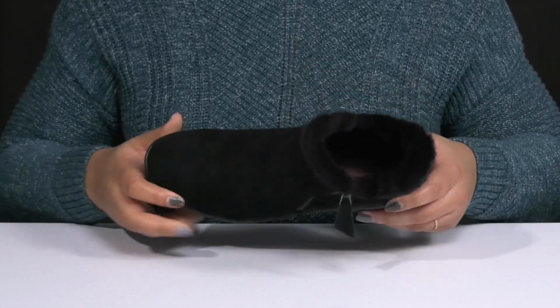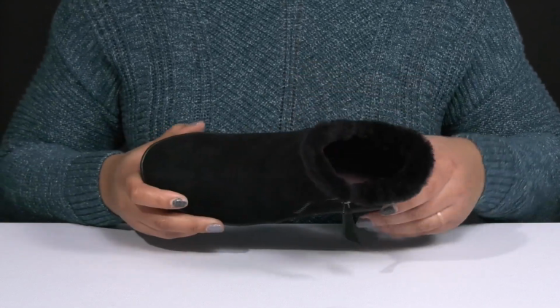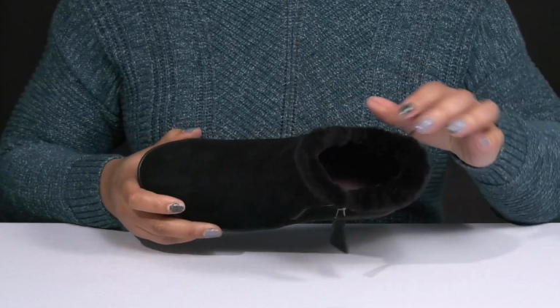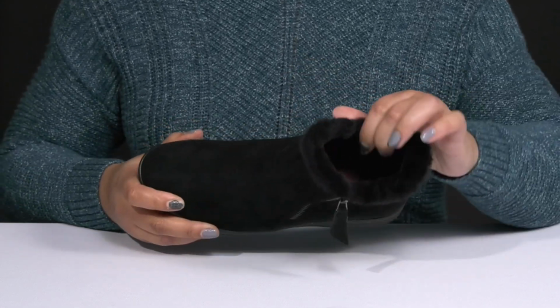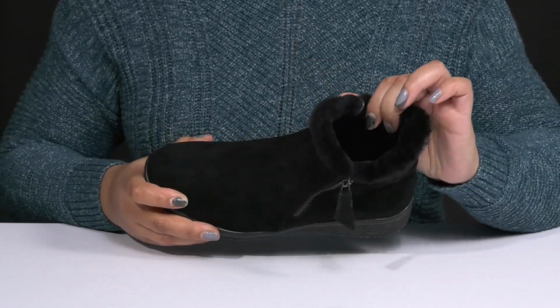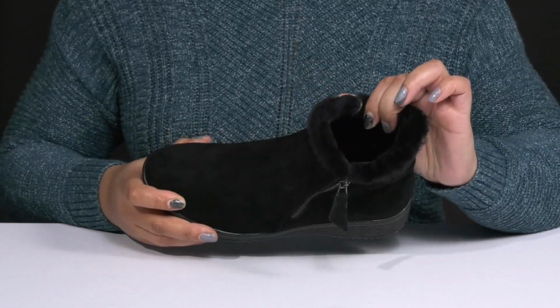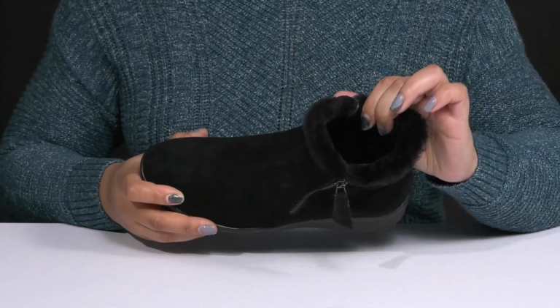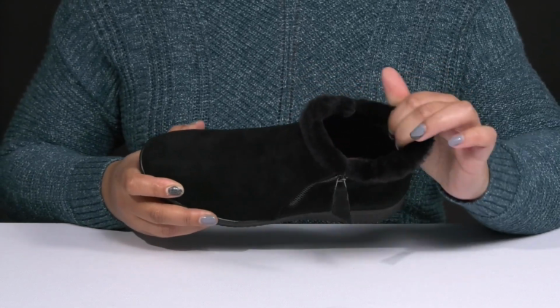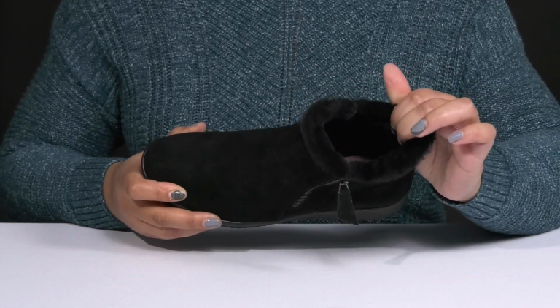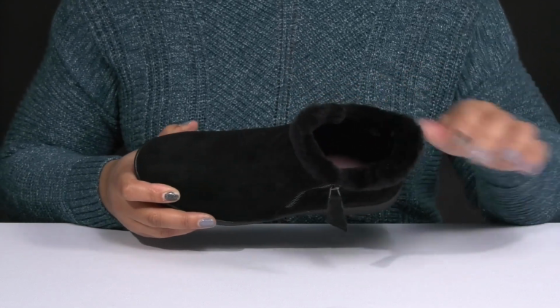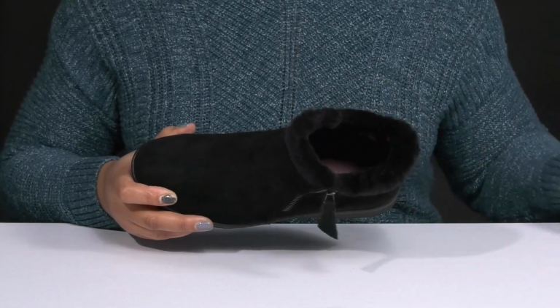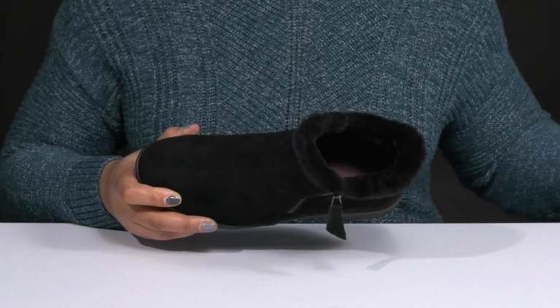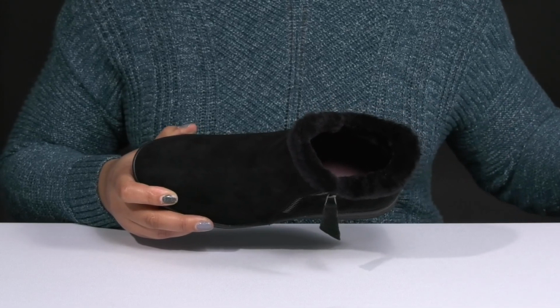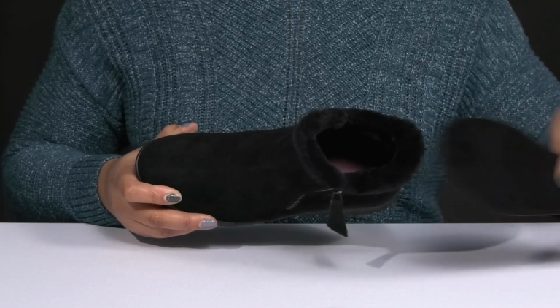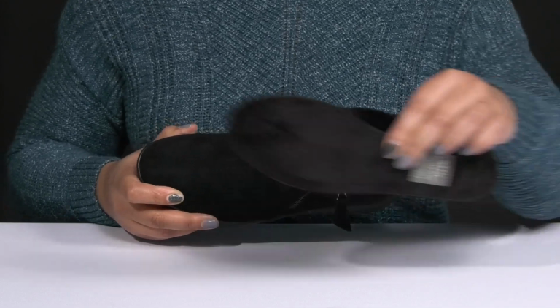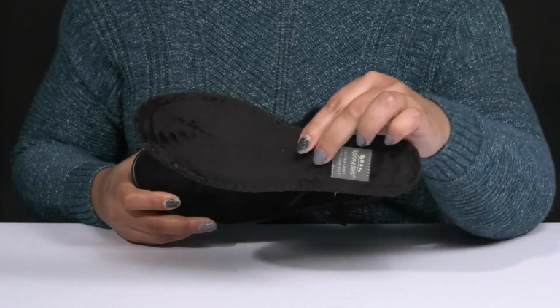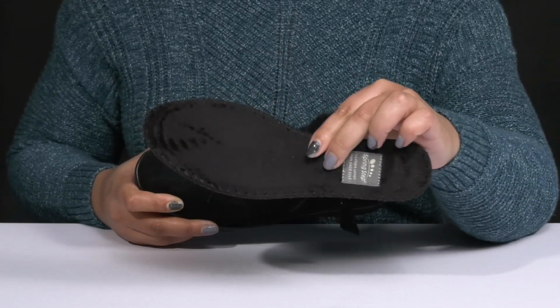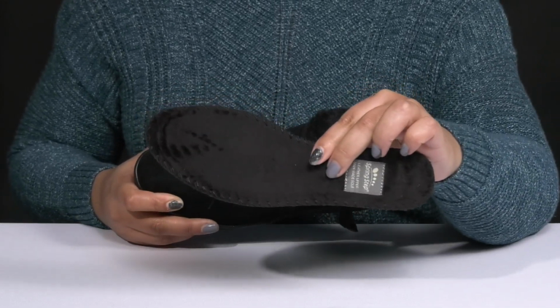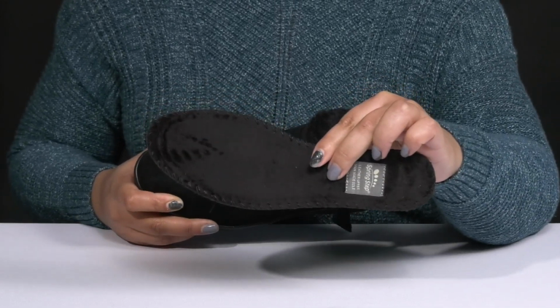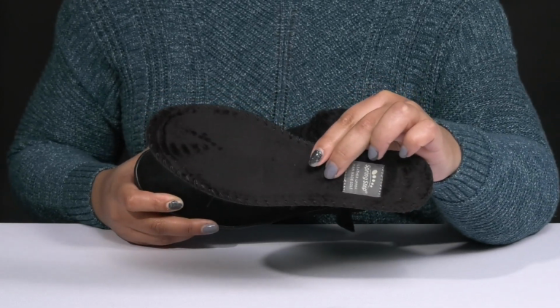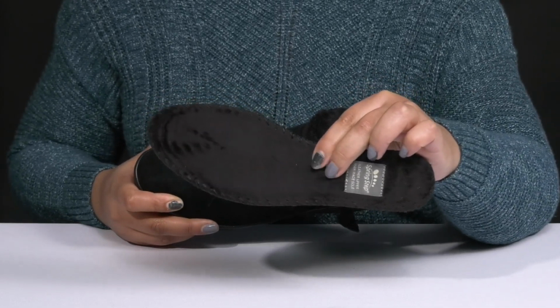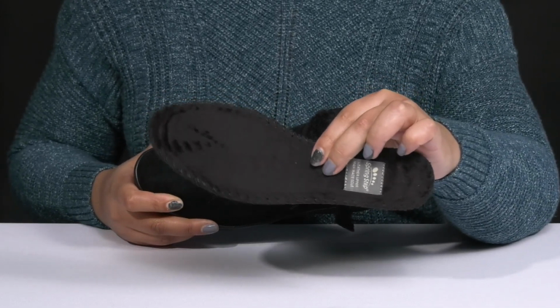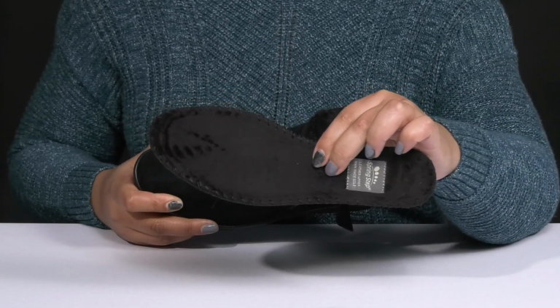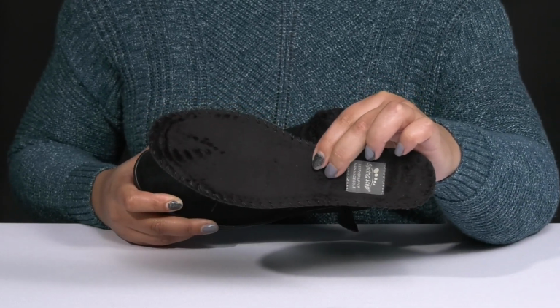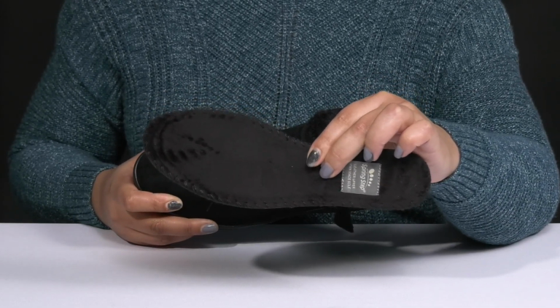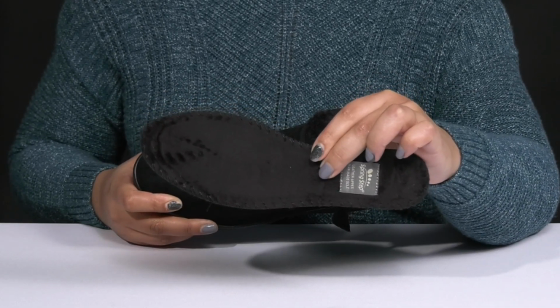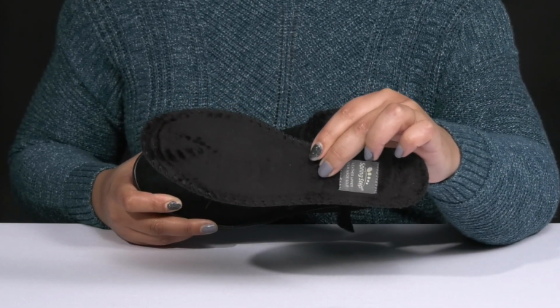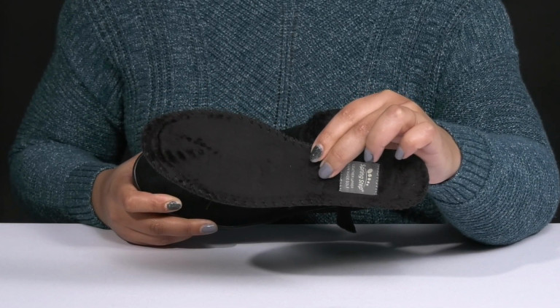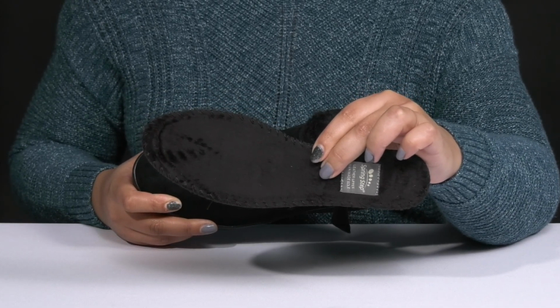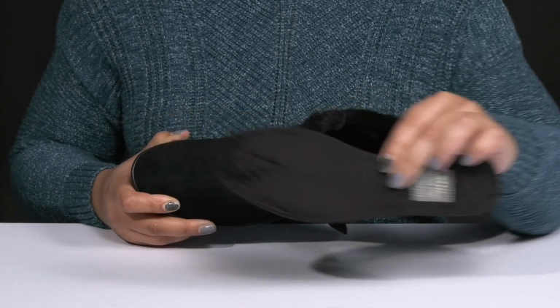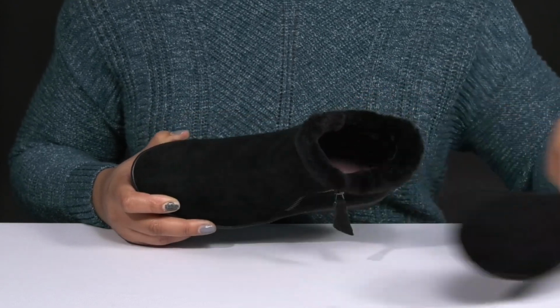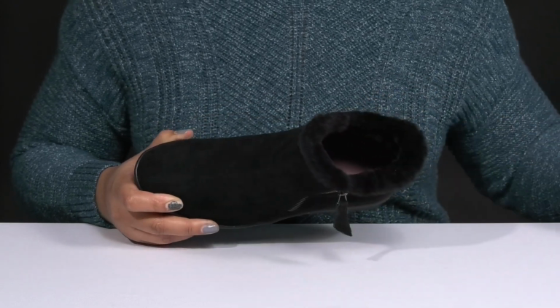Inside, there is a soft textile lining with a removable faux fur-lined footbed that is lightly padded to keep you comfortable all day.